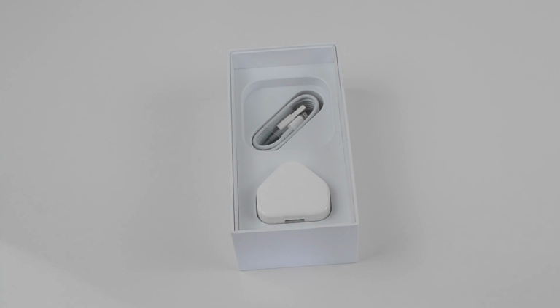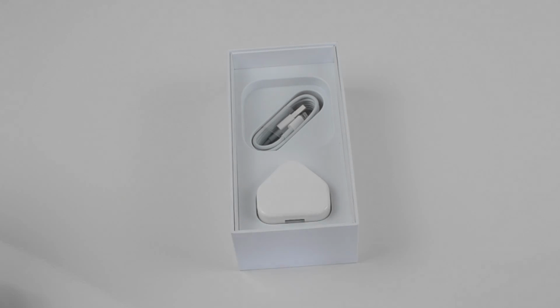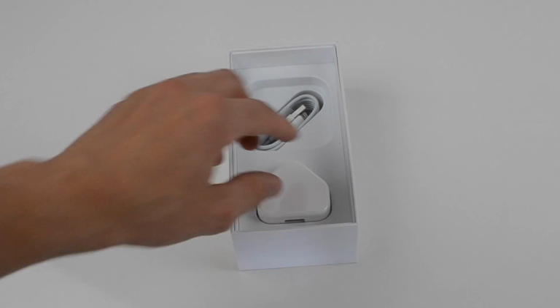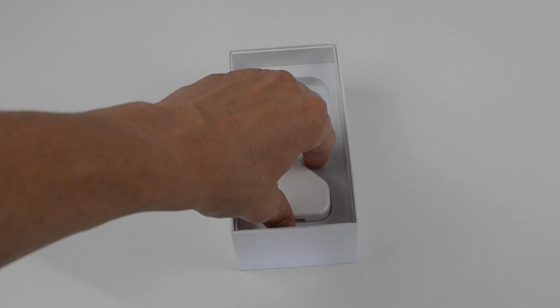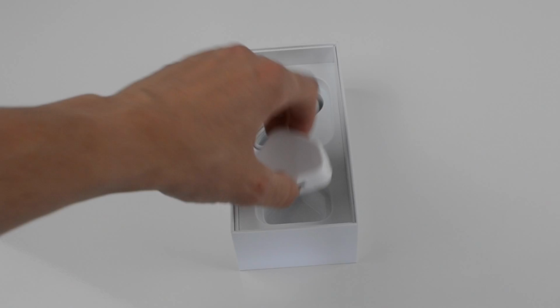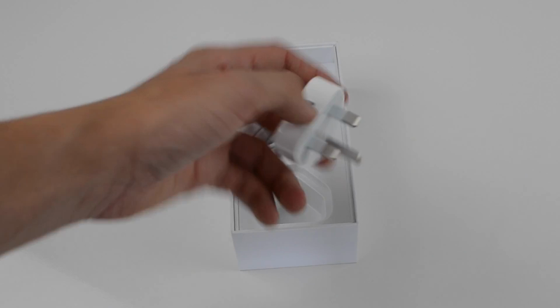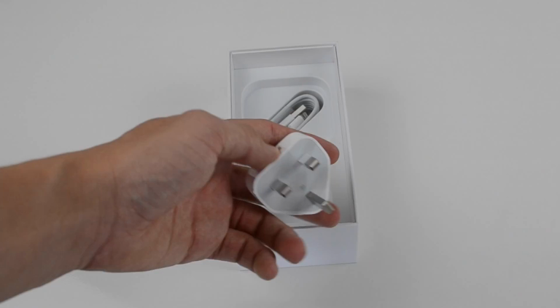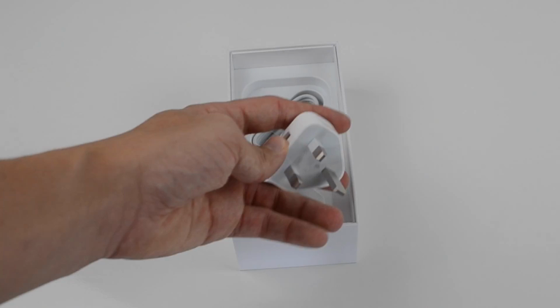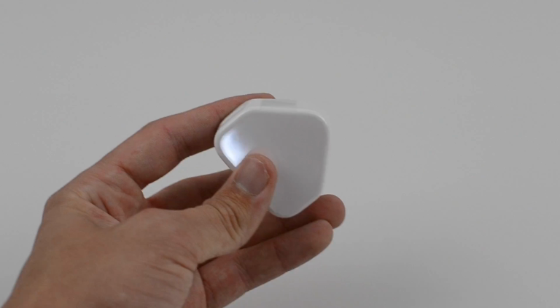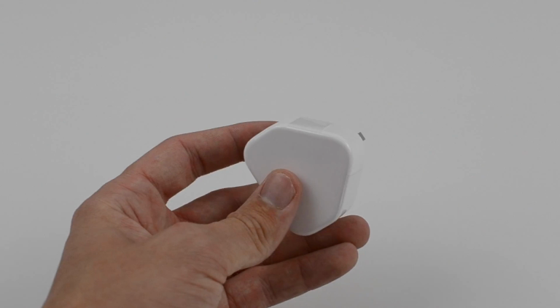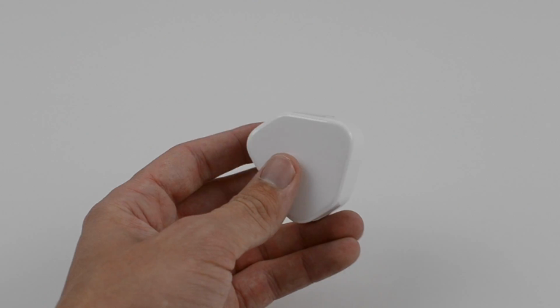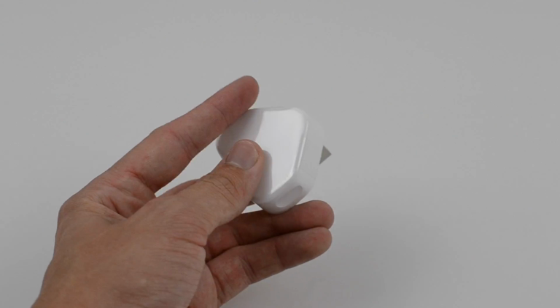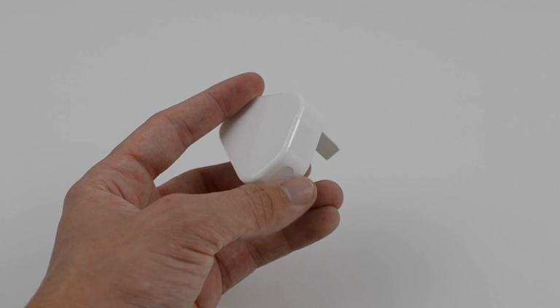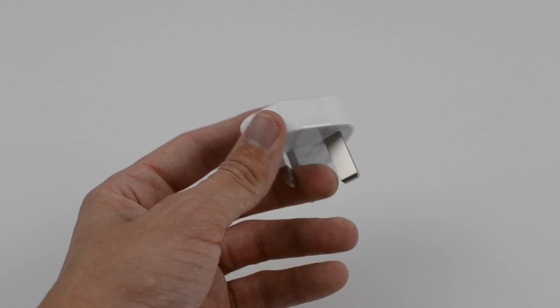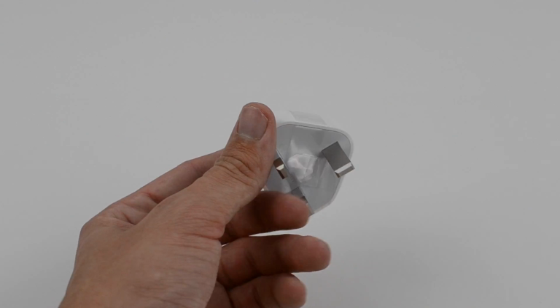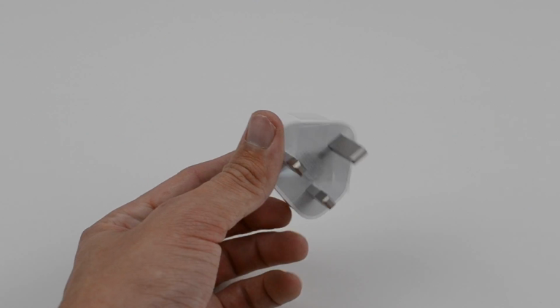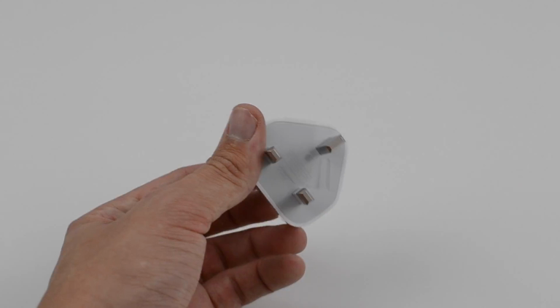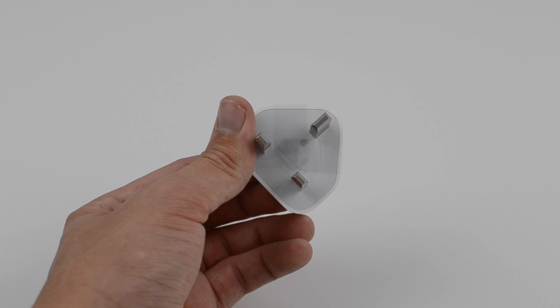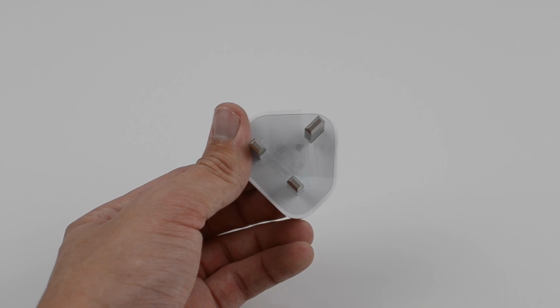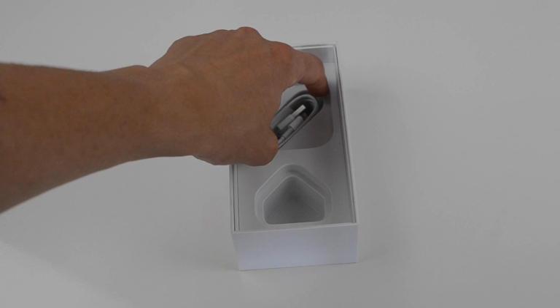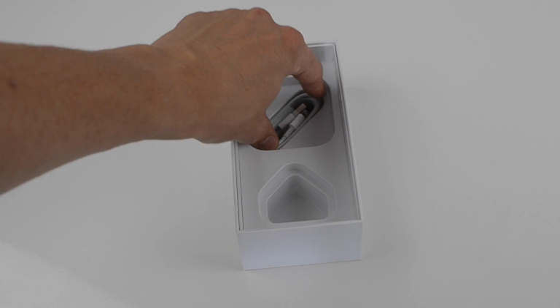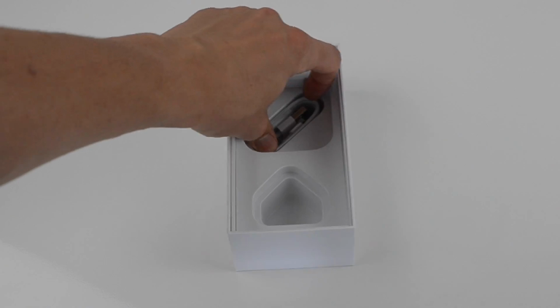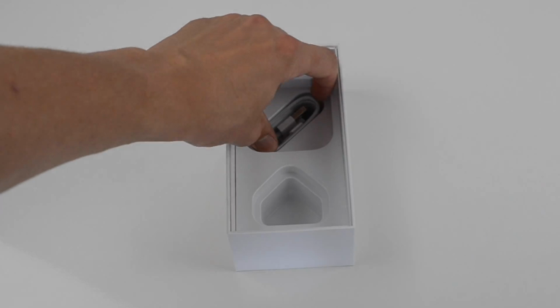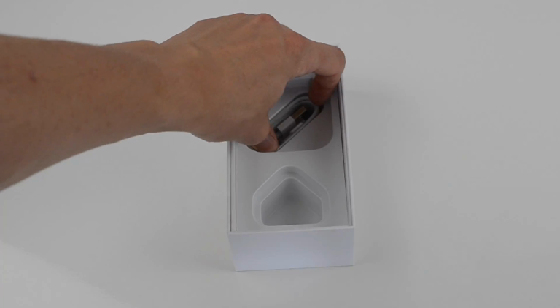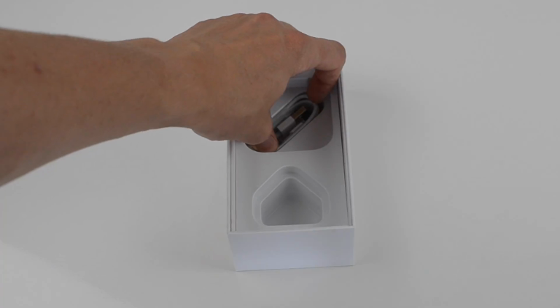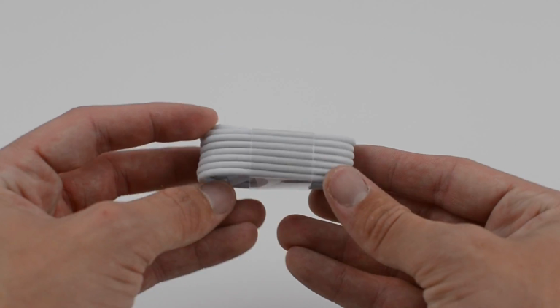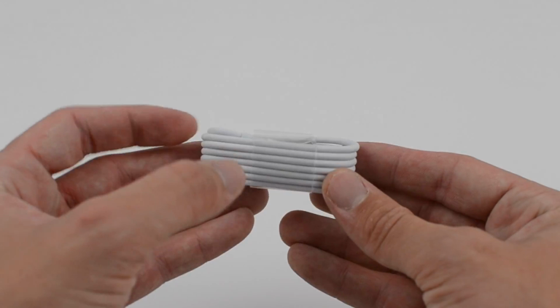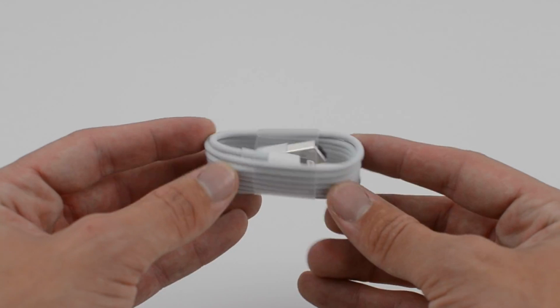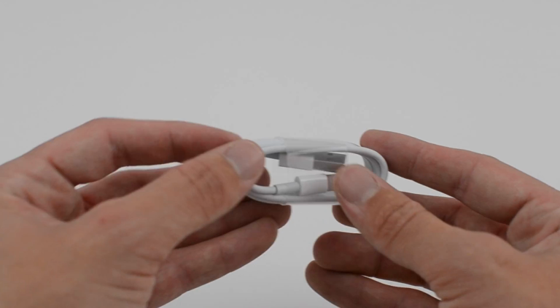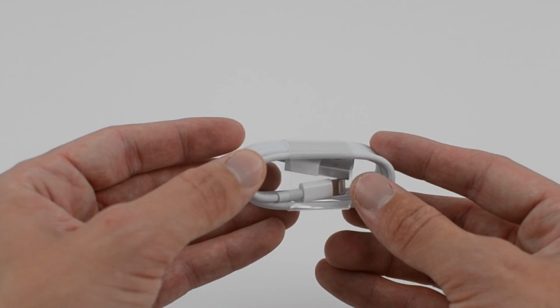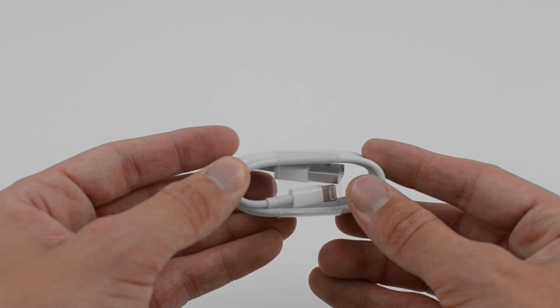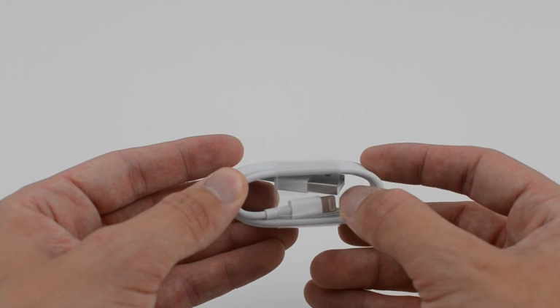We then get our 3-pin UK water adapter — obviously that will change depending on where you buy the handset from — and we then get our USB to Lightning cable.